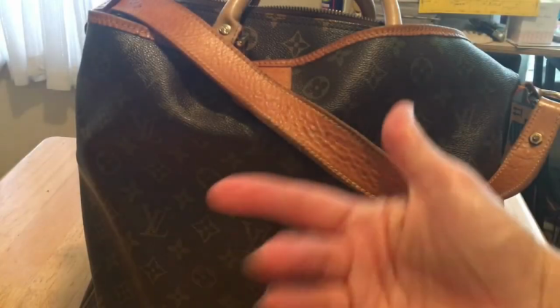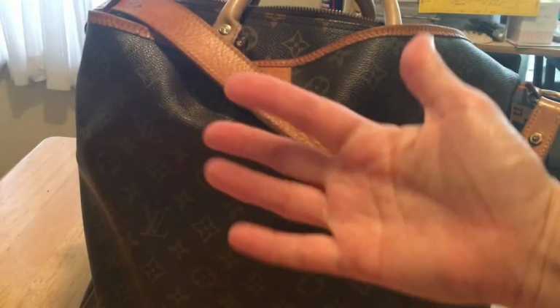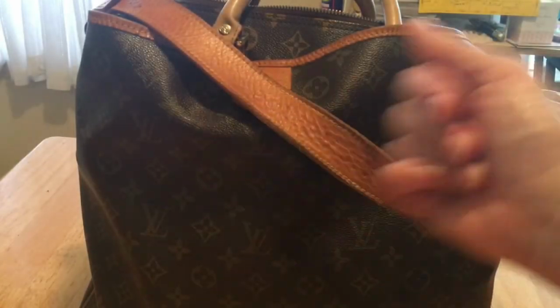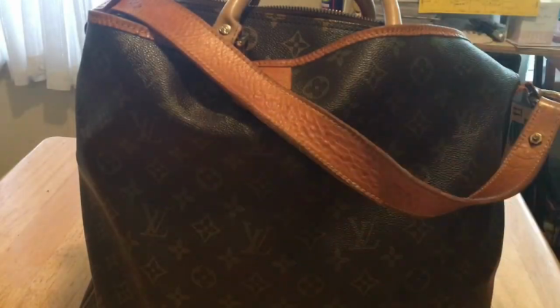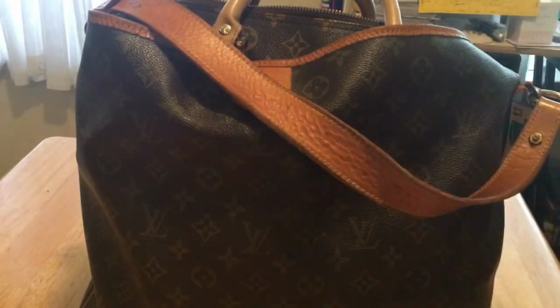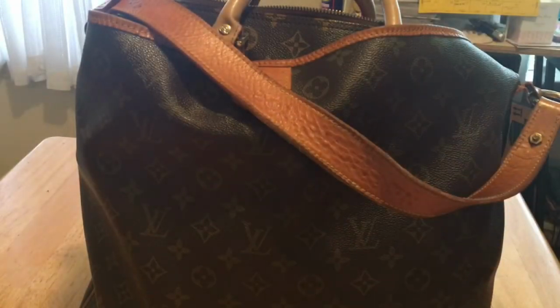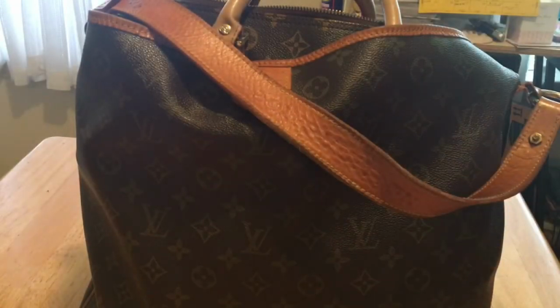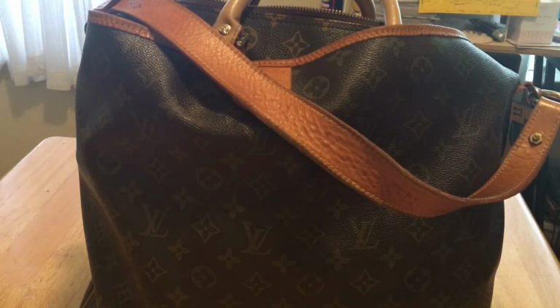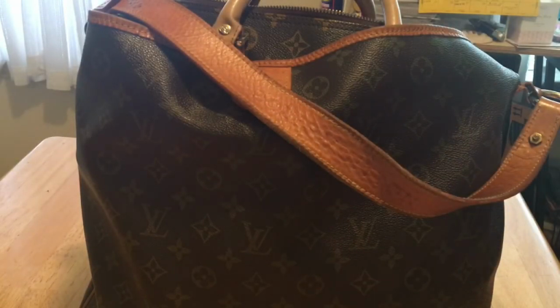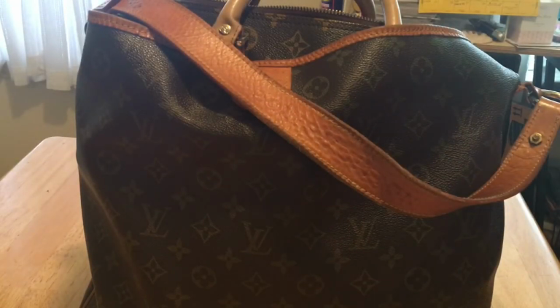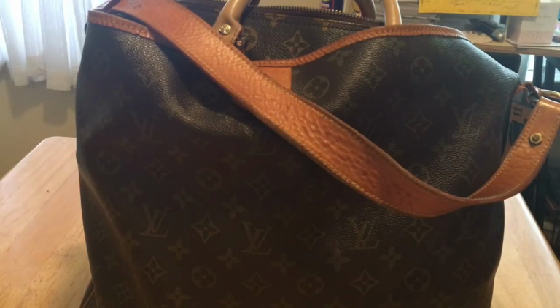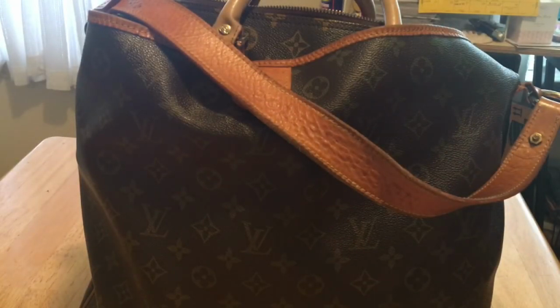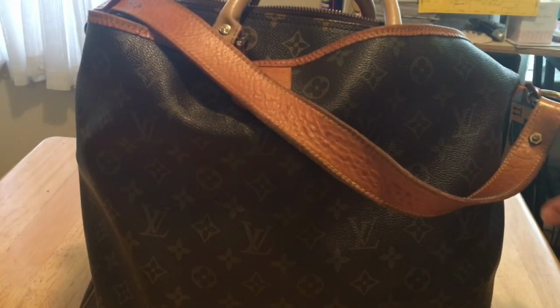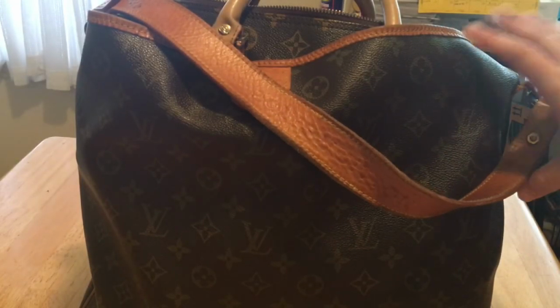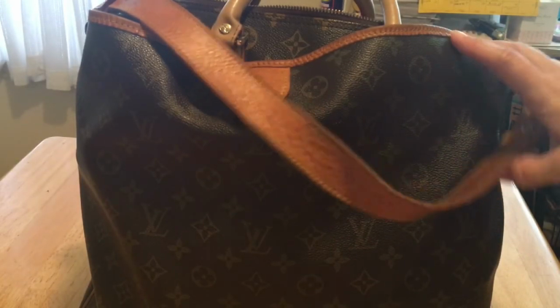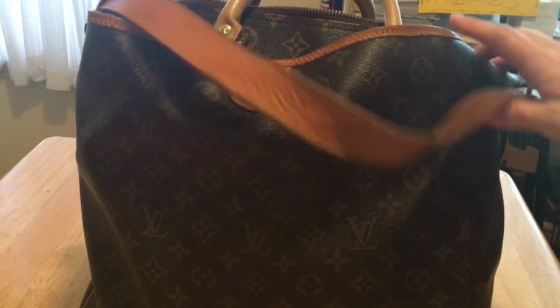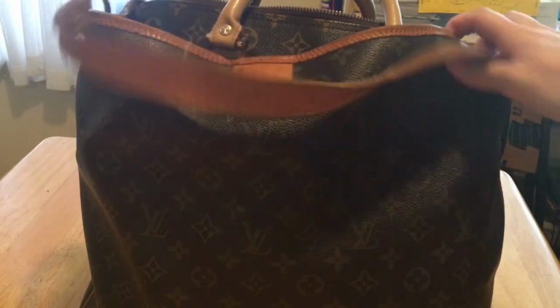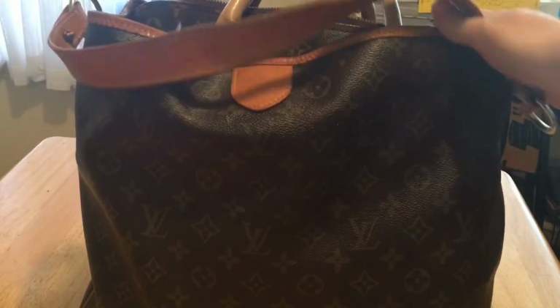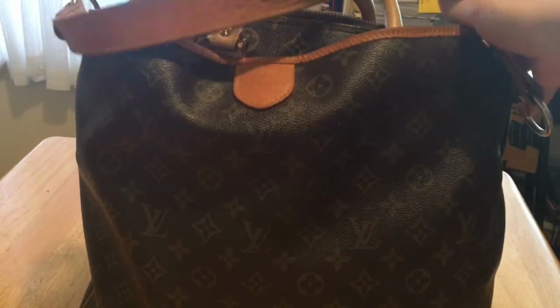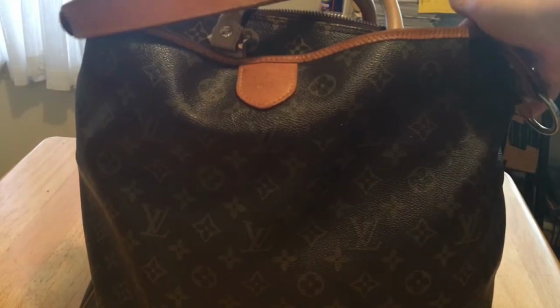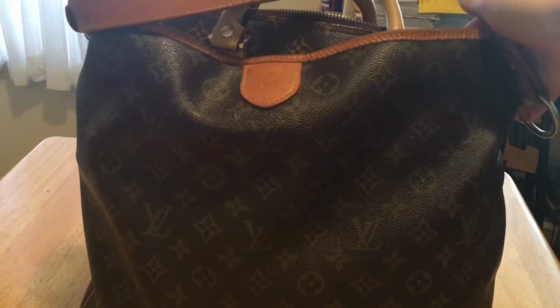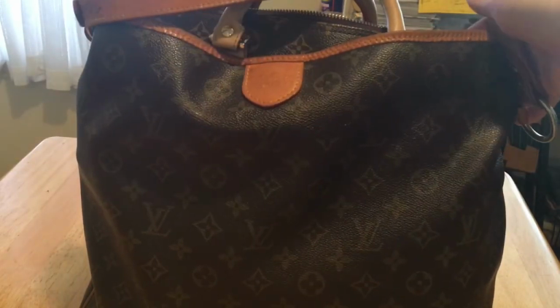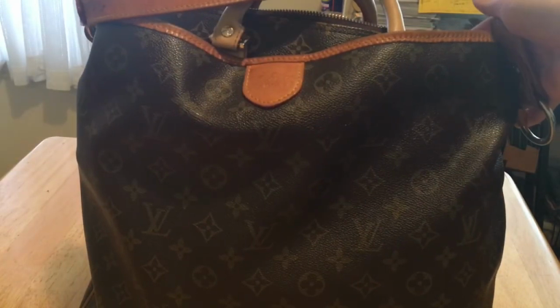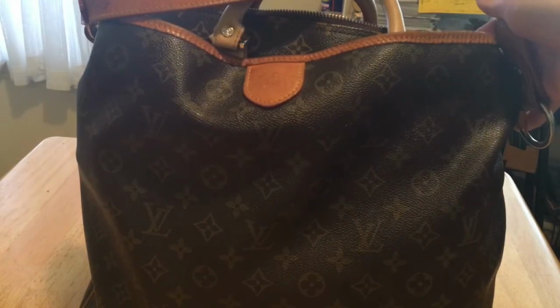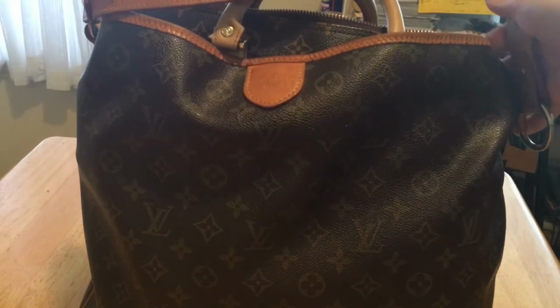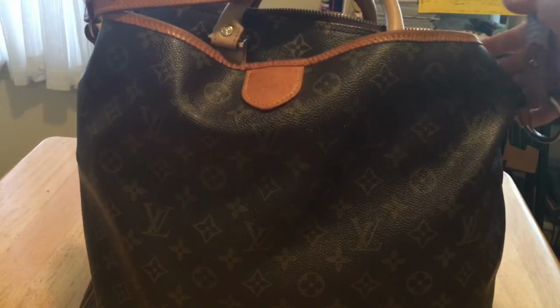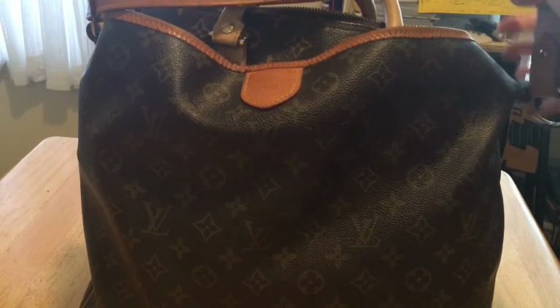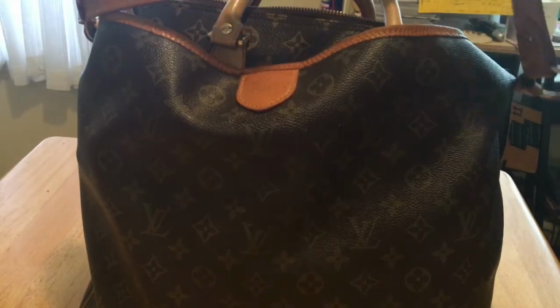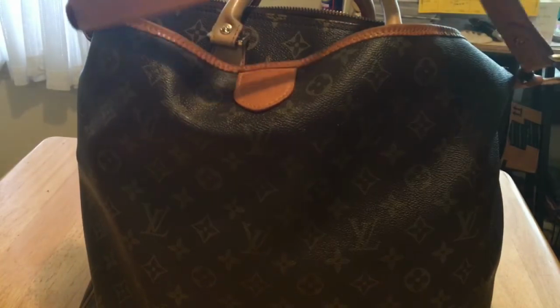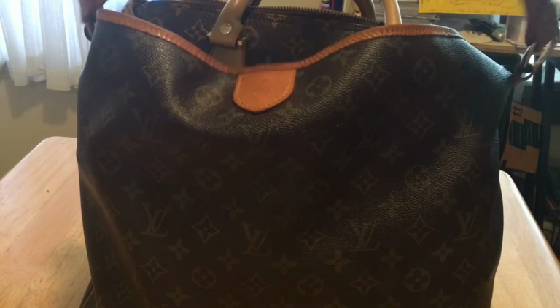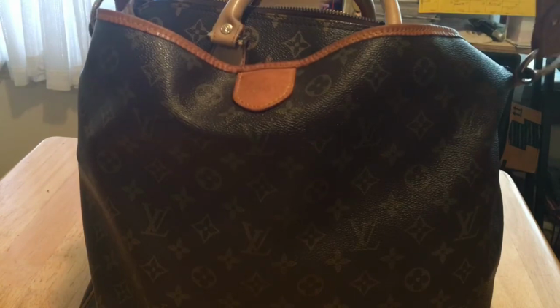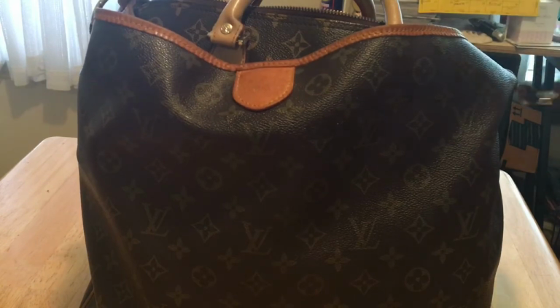Hey everyone, welcome back to my channel. I am going to do a what's in my bag video.